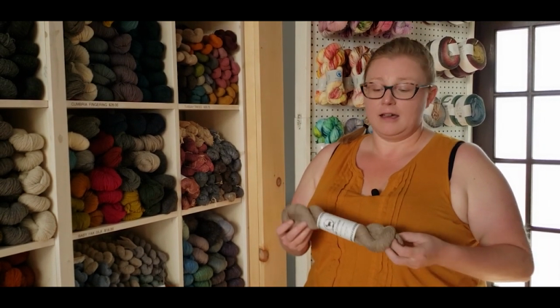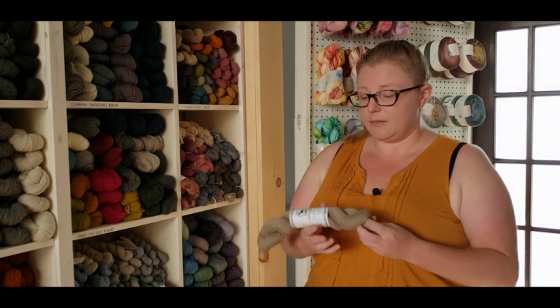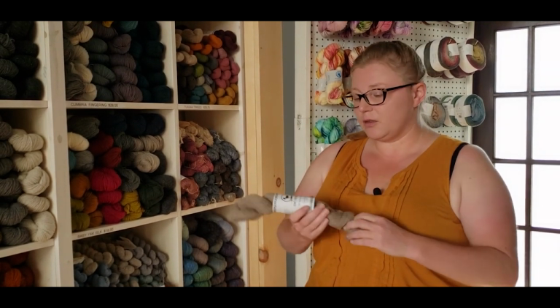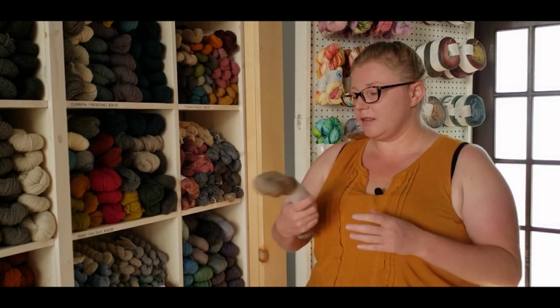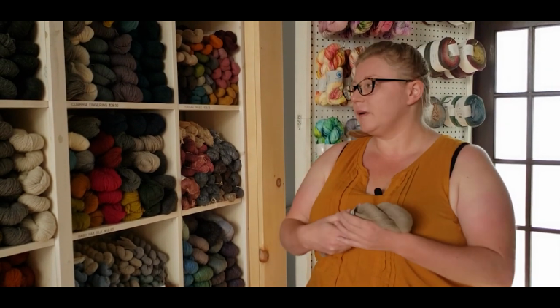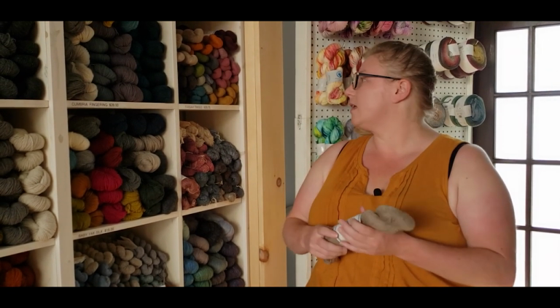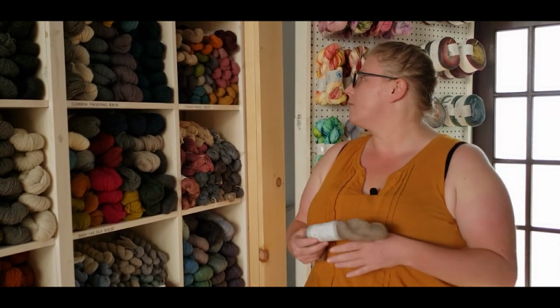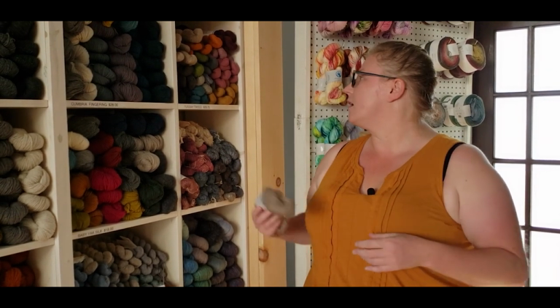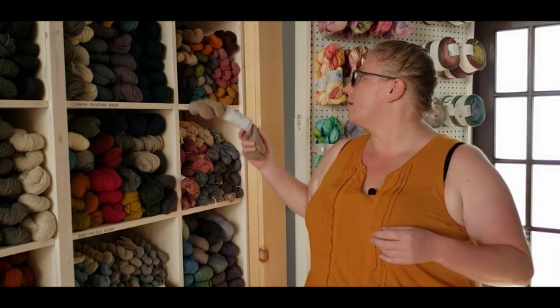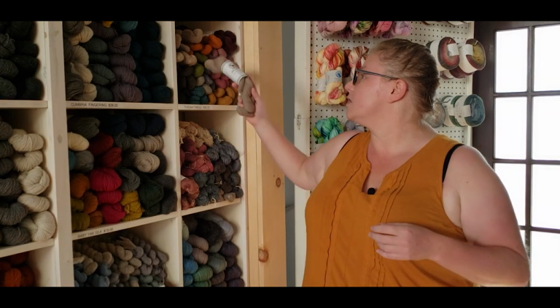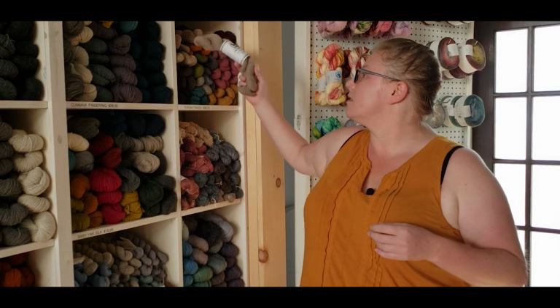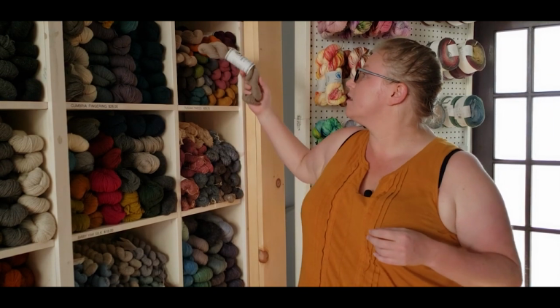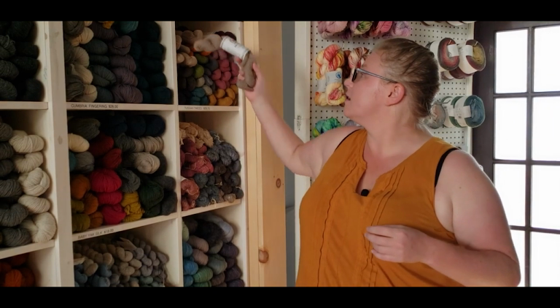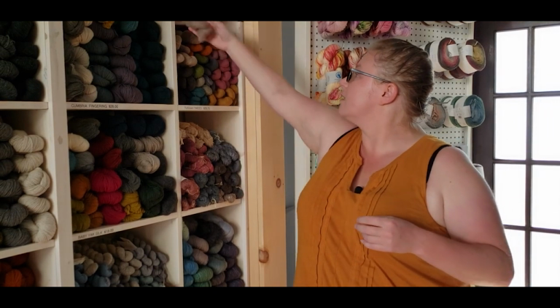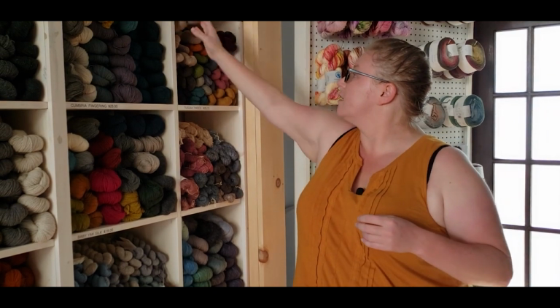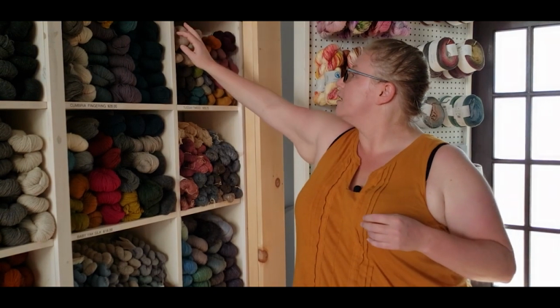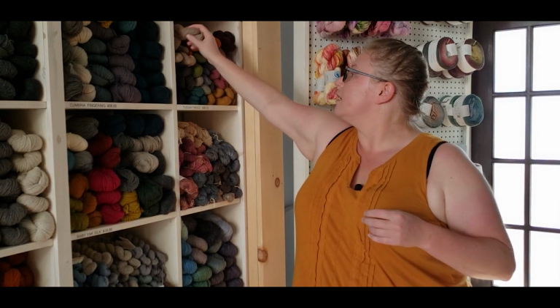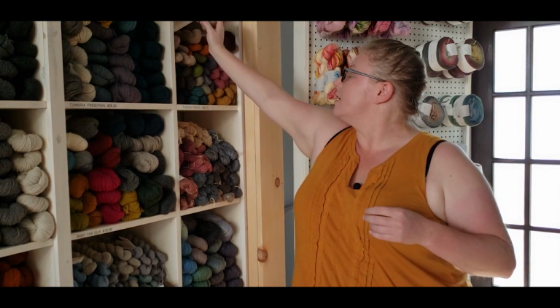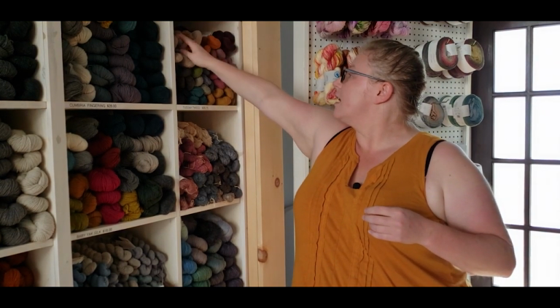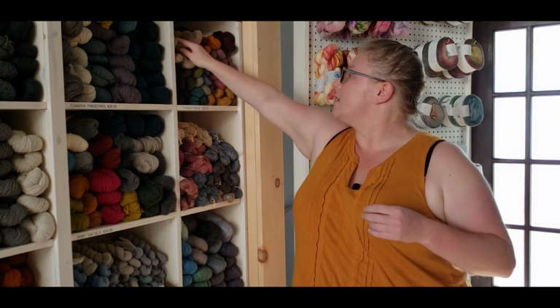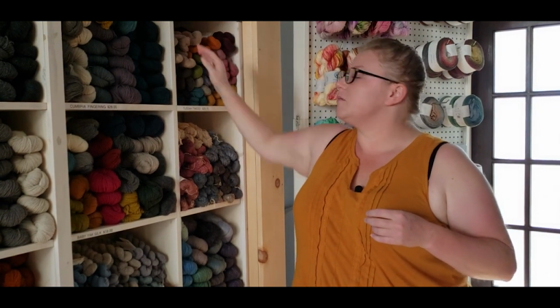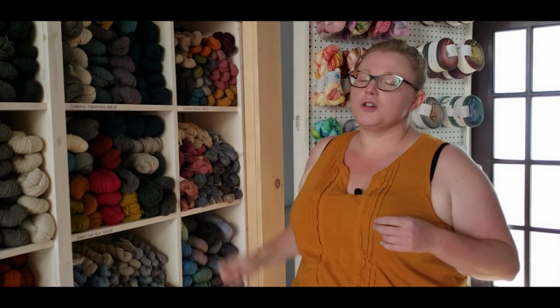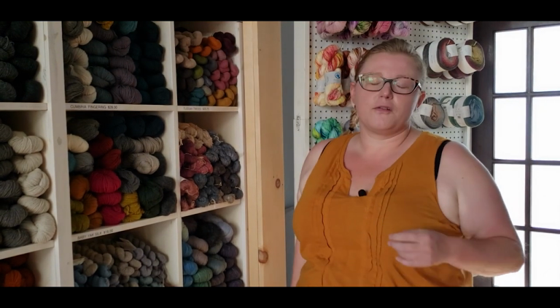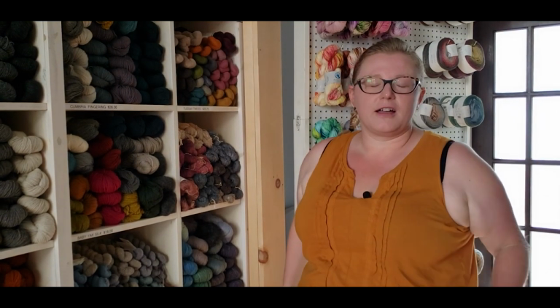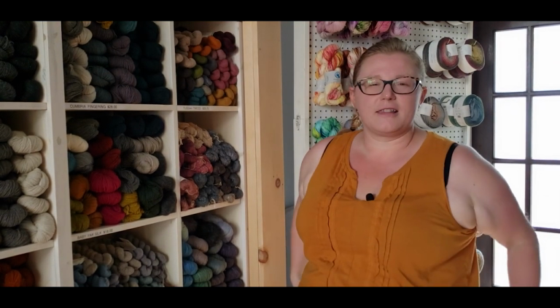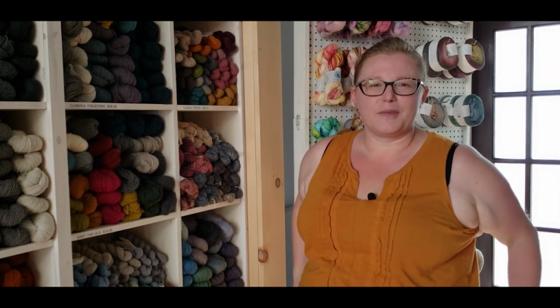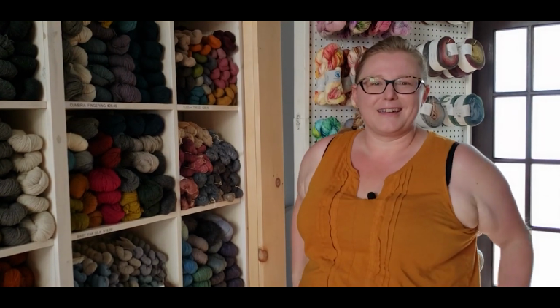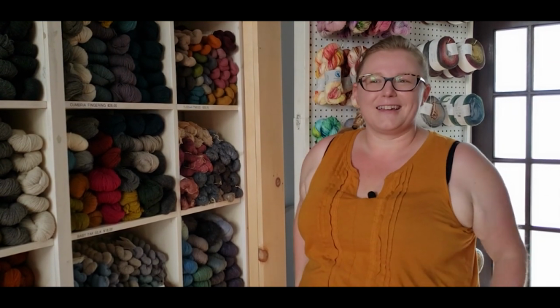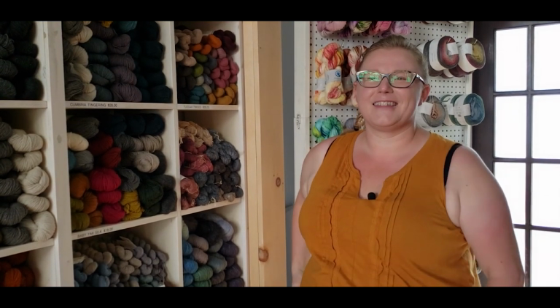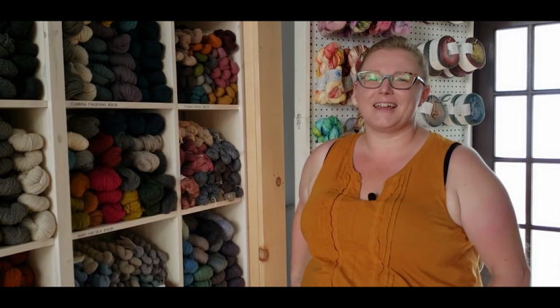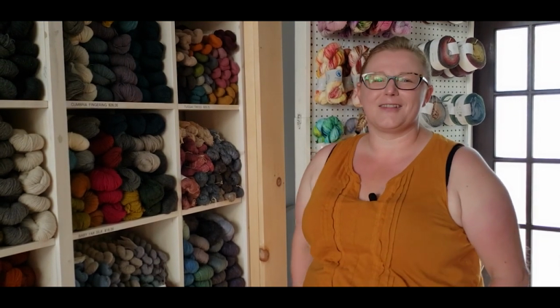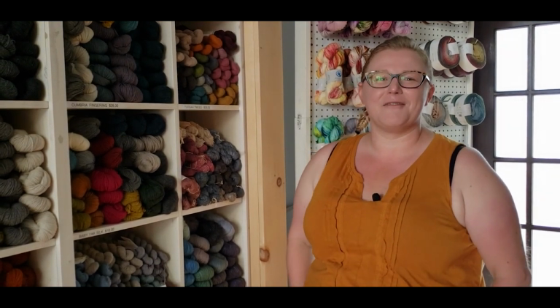So these are my lightweight options, and I'm sure you'll find something that you love.